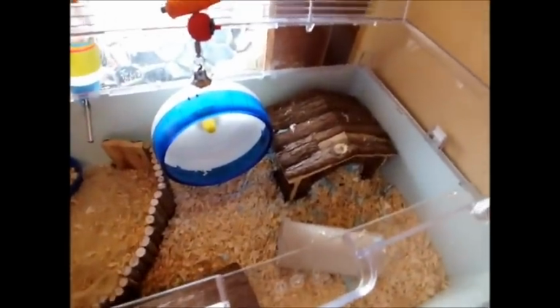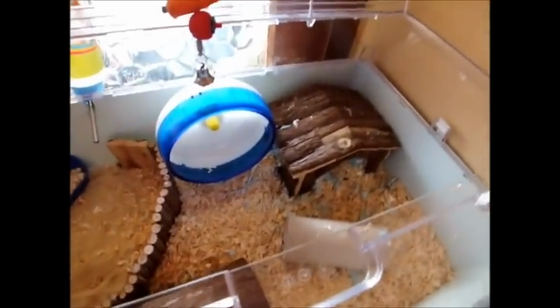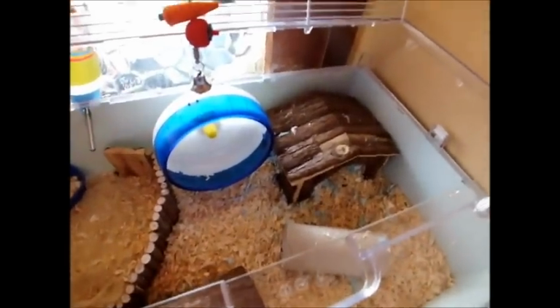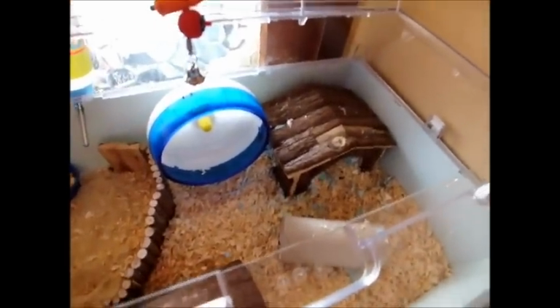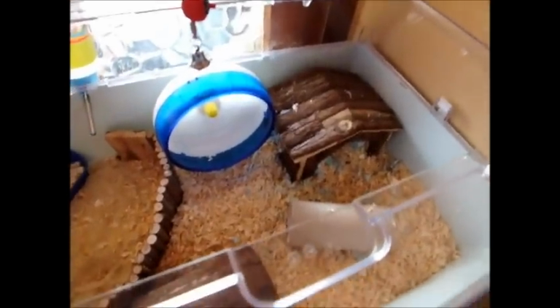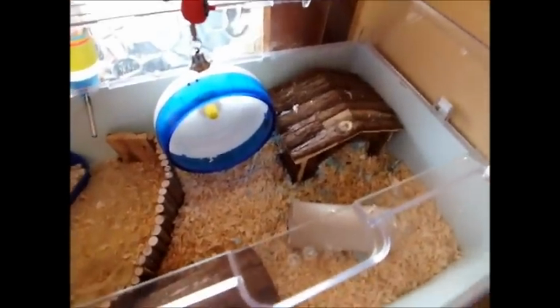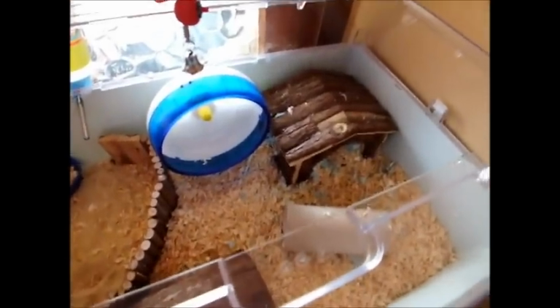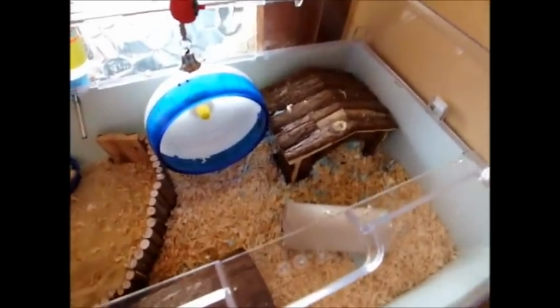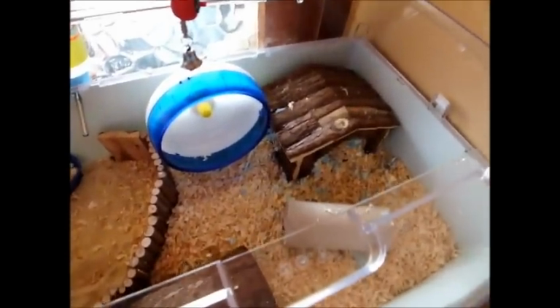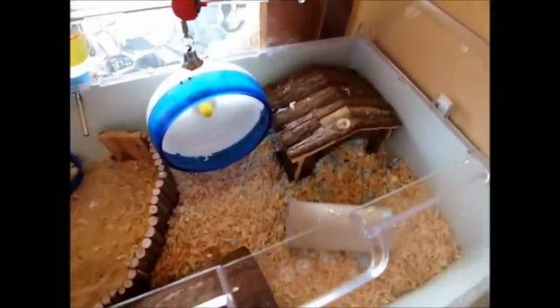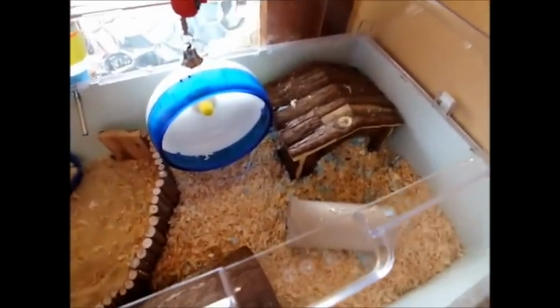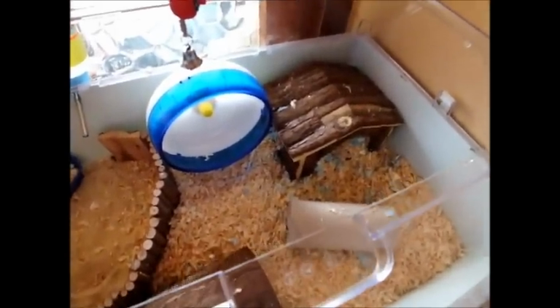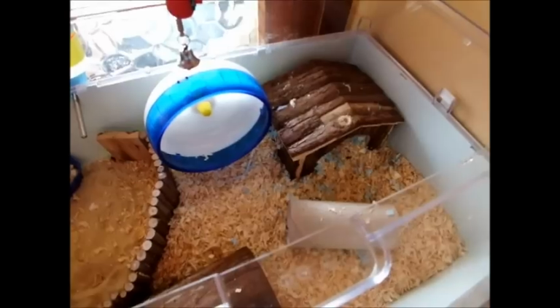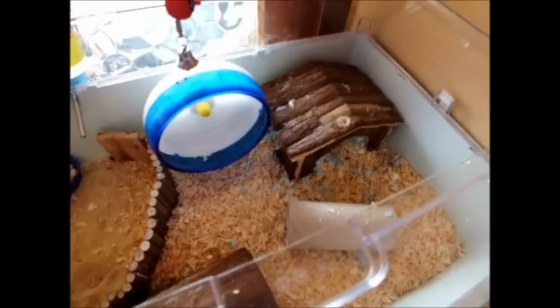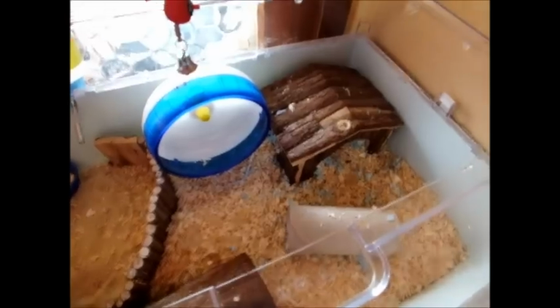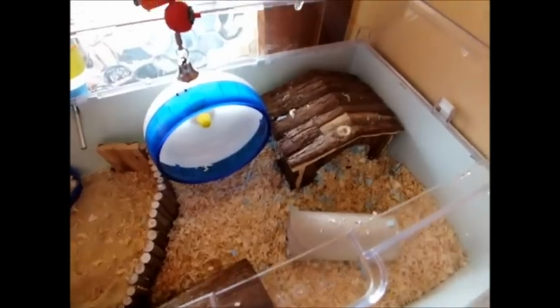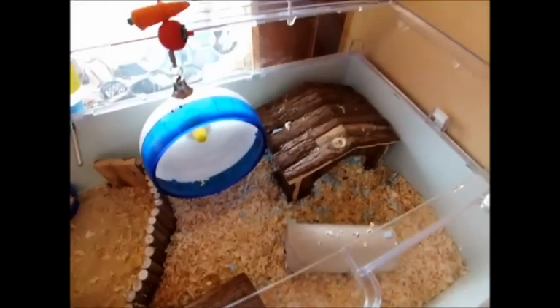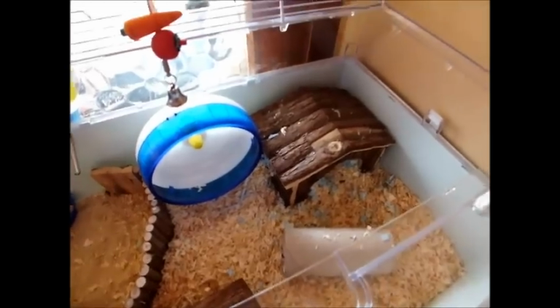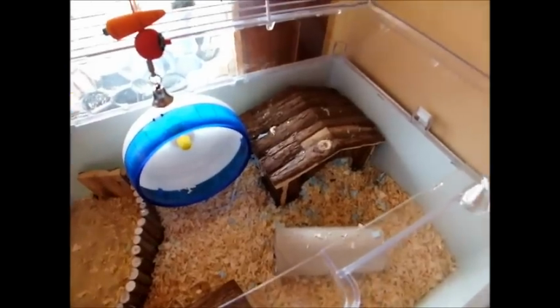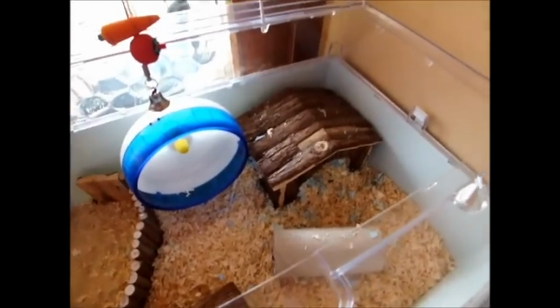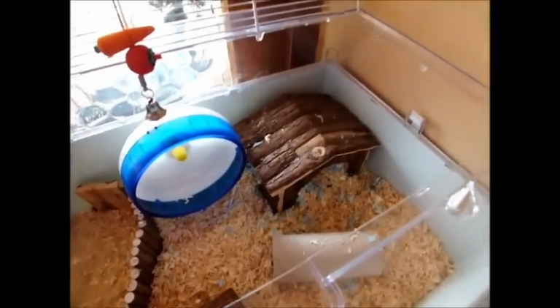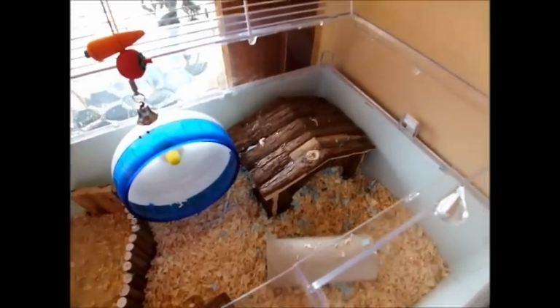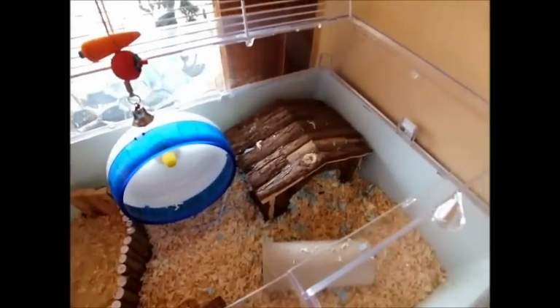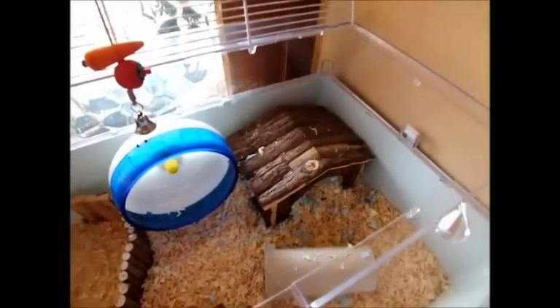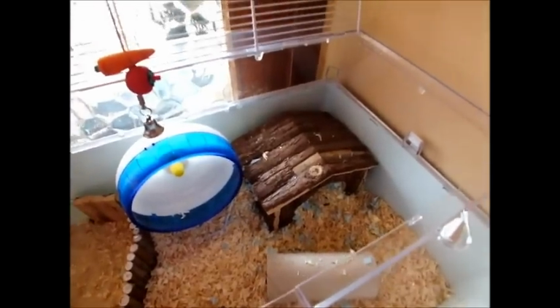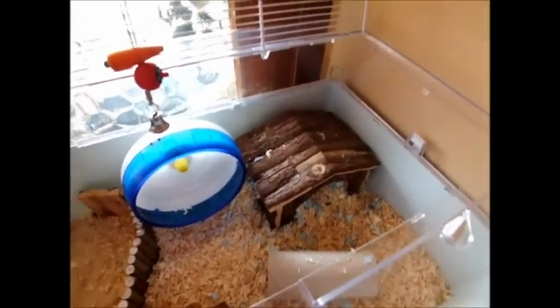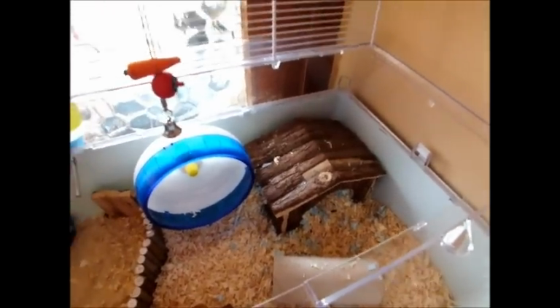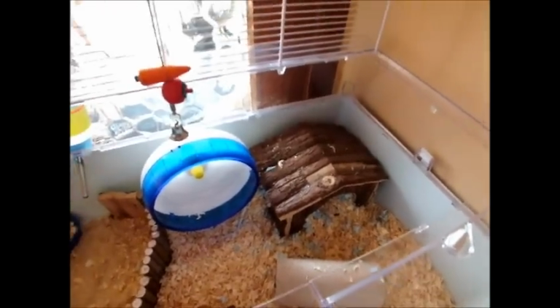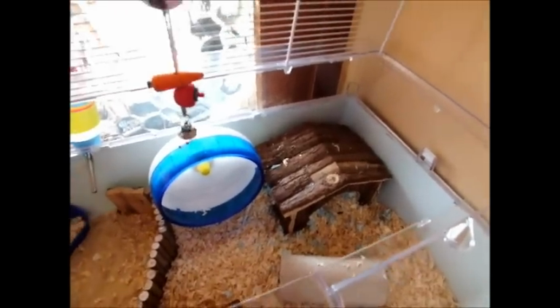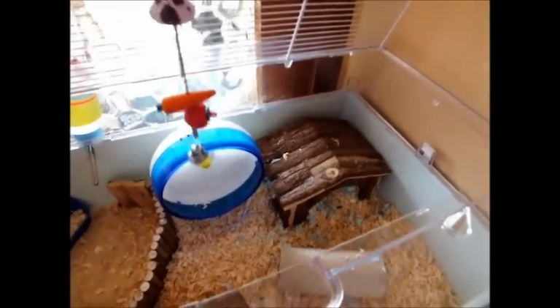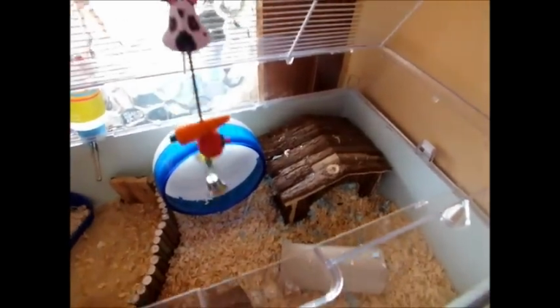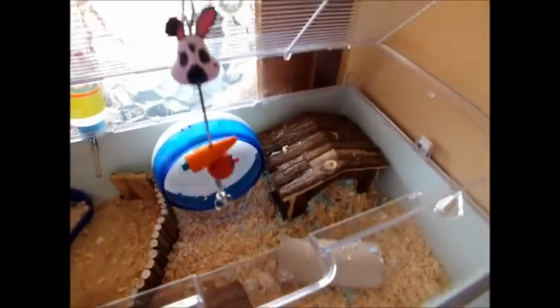So hopefully this is the last cage I ever have to buy for a hamster. And I hope you like your new cage!